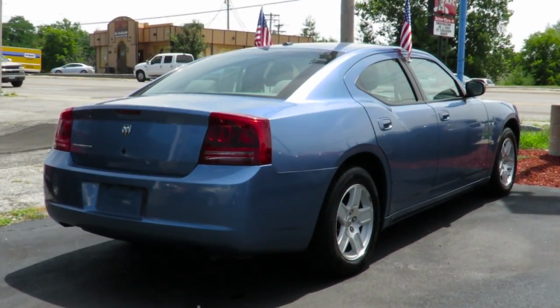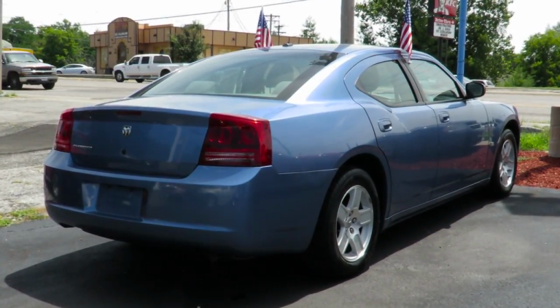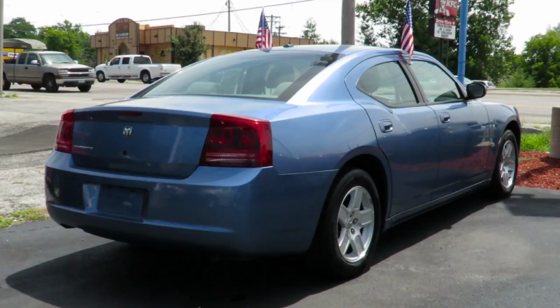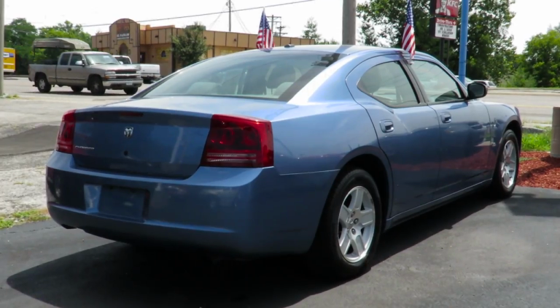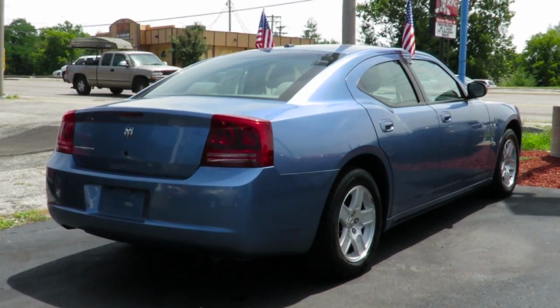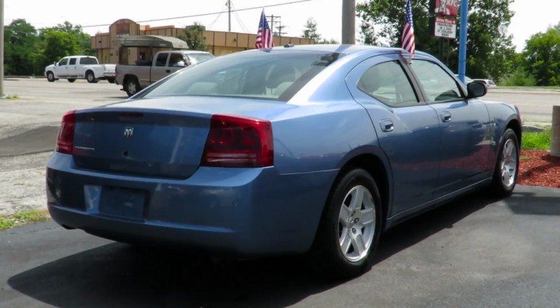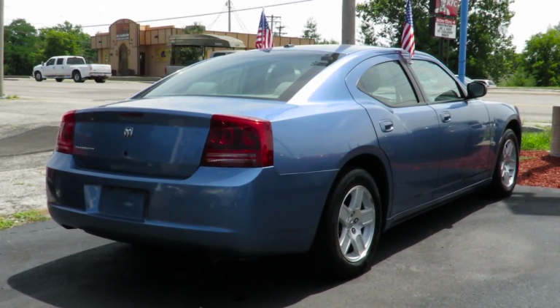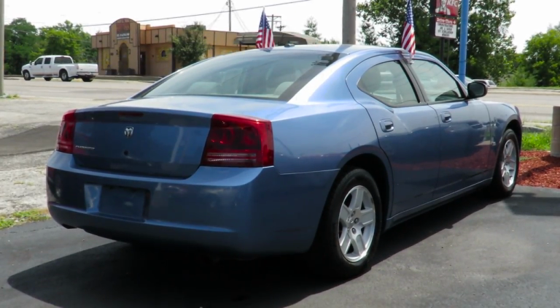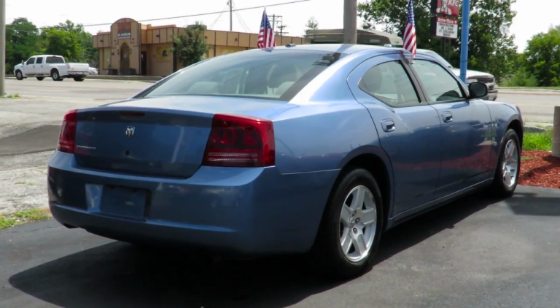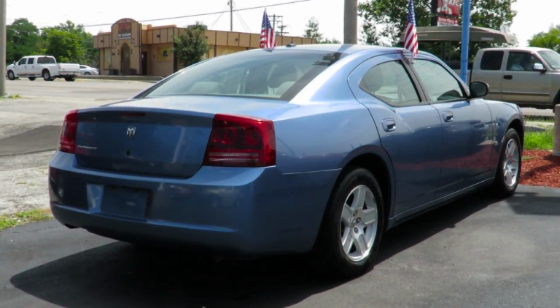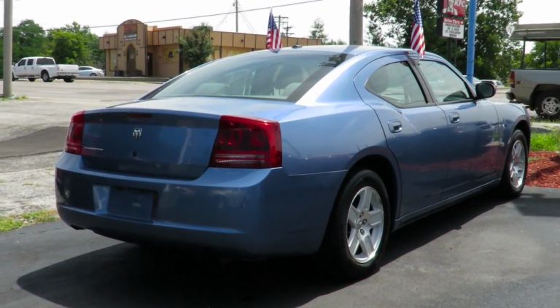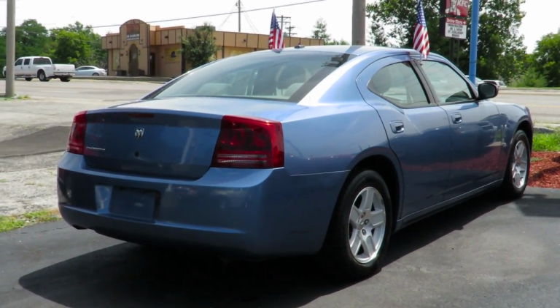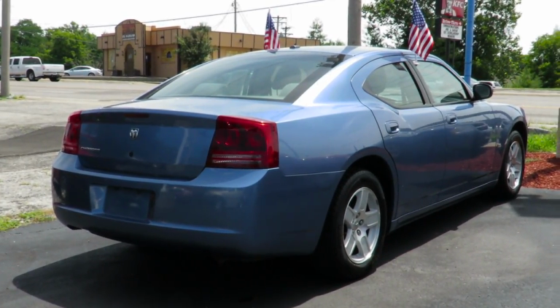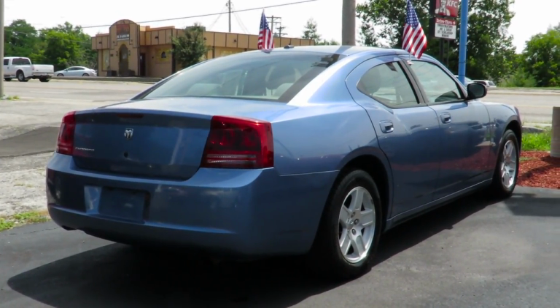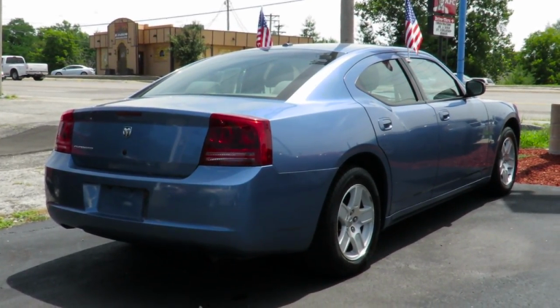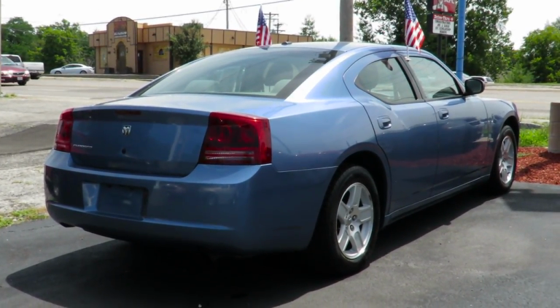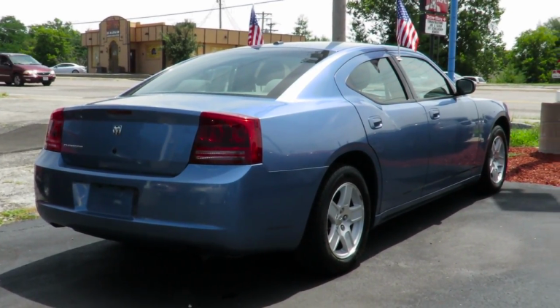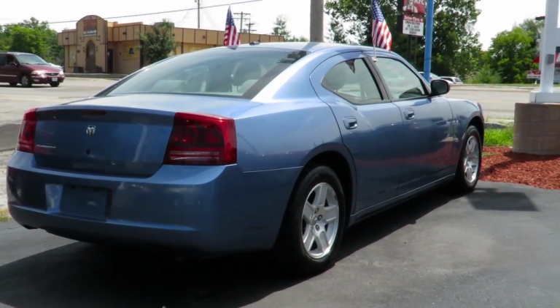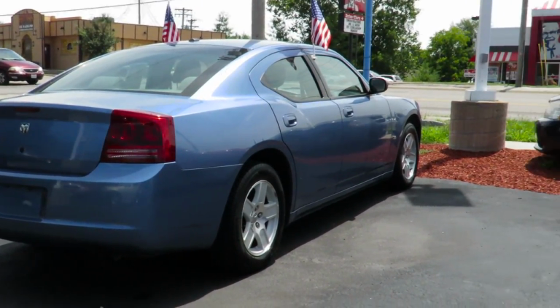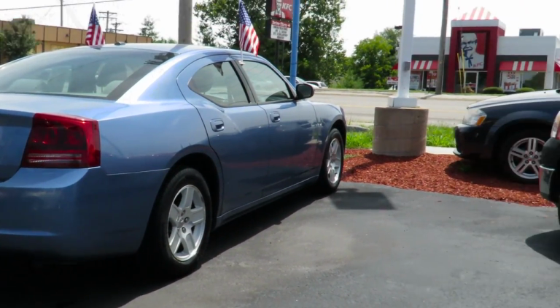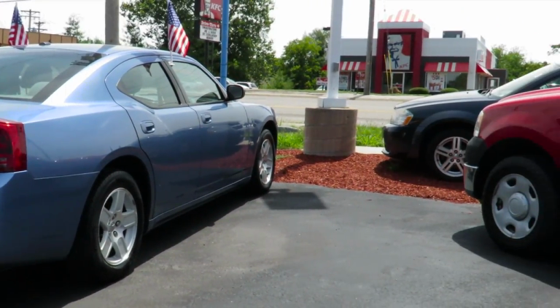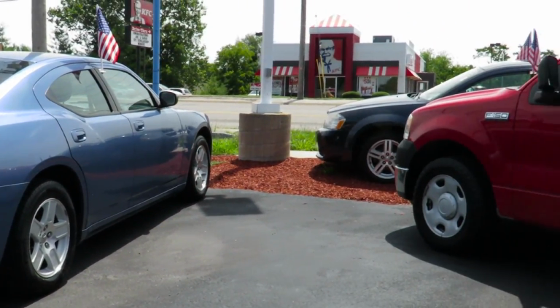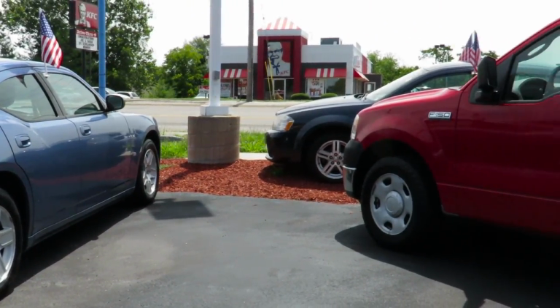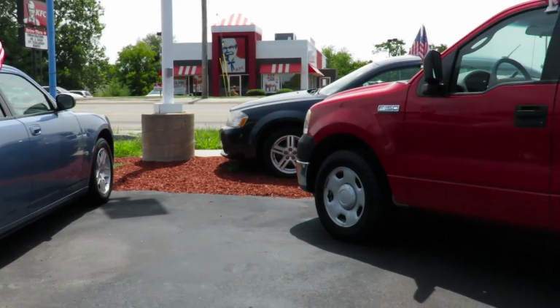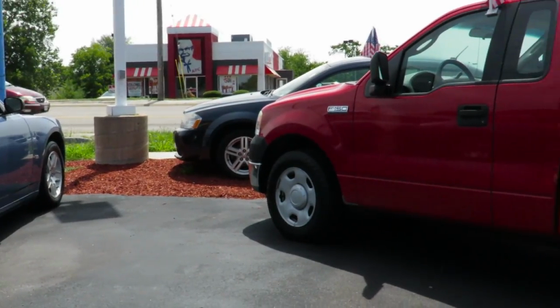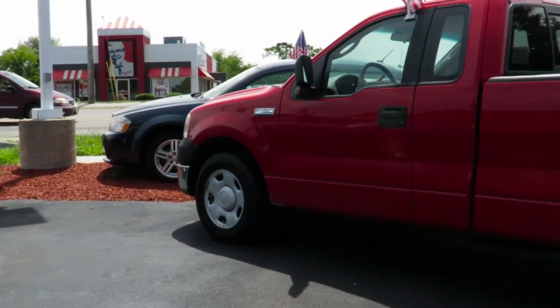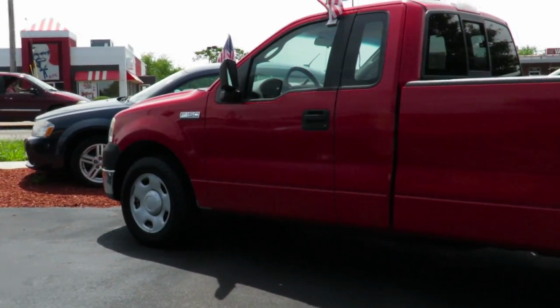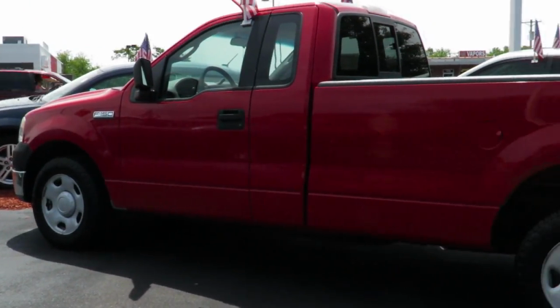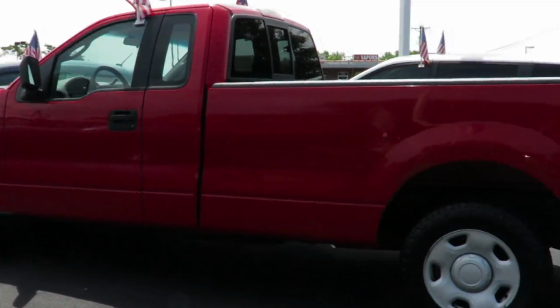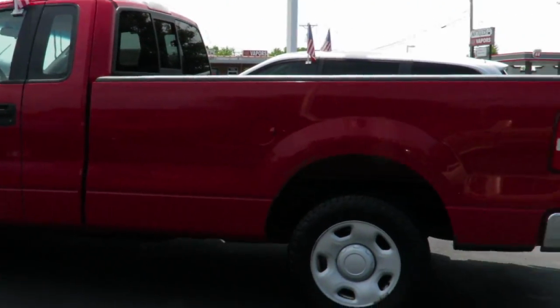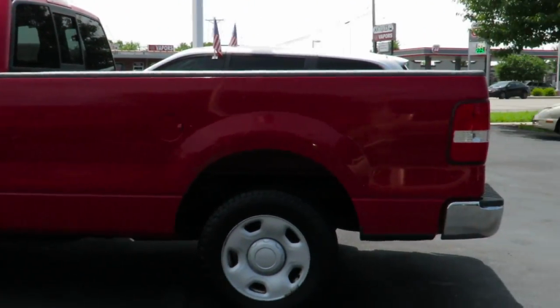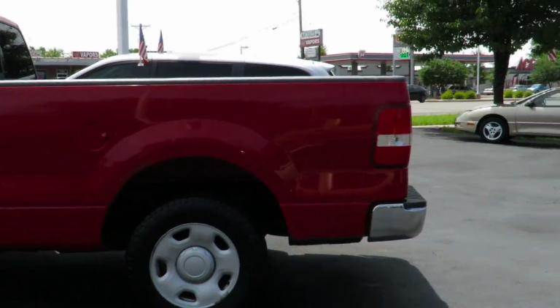Thank you all for watching this video of the 2007 Dodge Charger 3.5 liter. Be sure to check out Charlie's info in the description below.